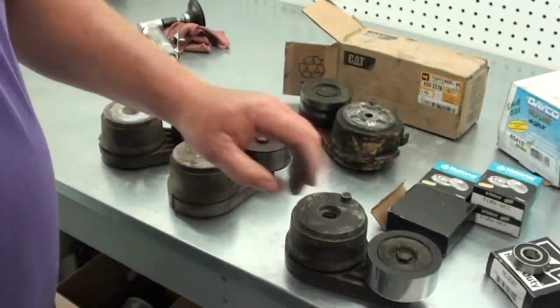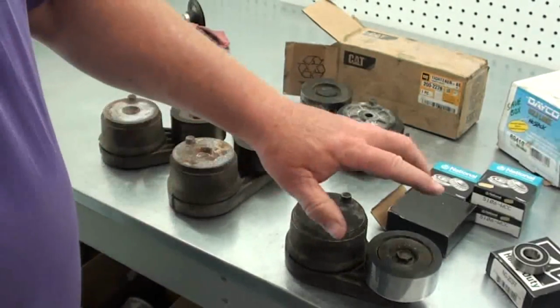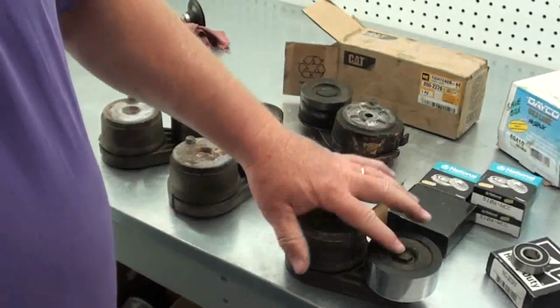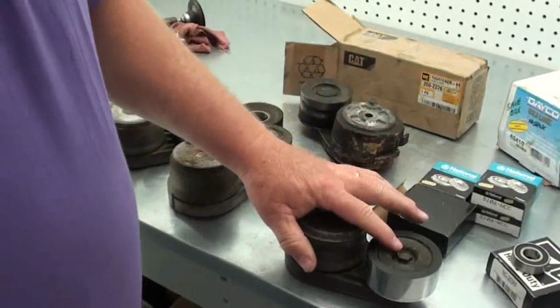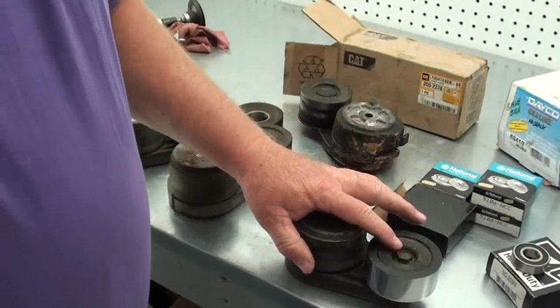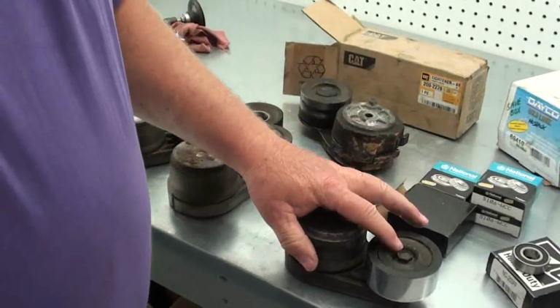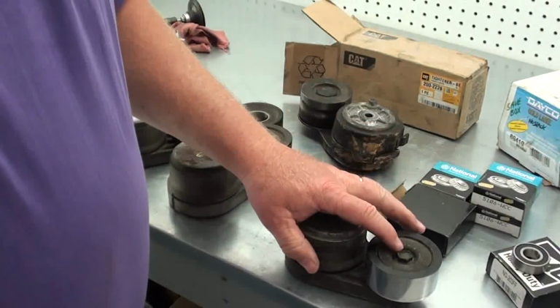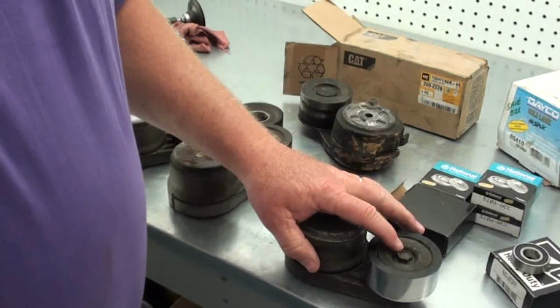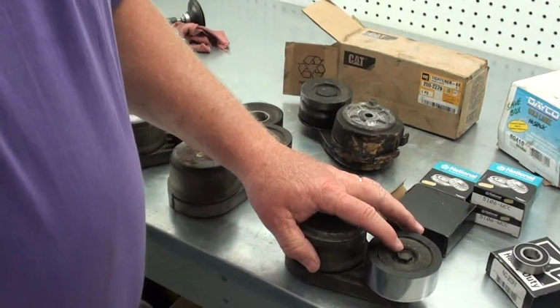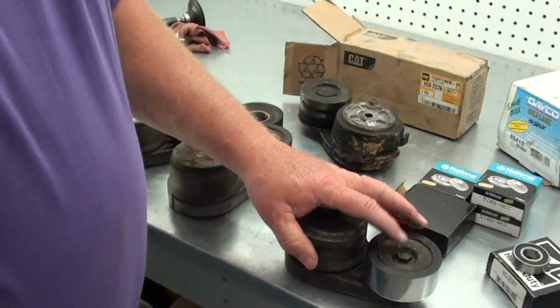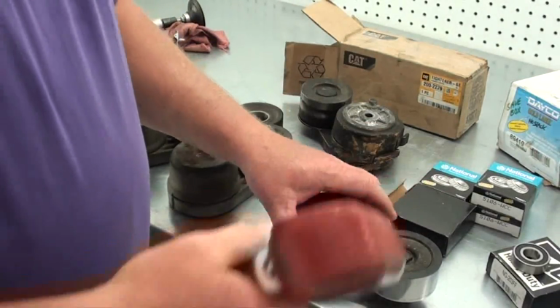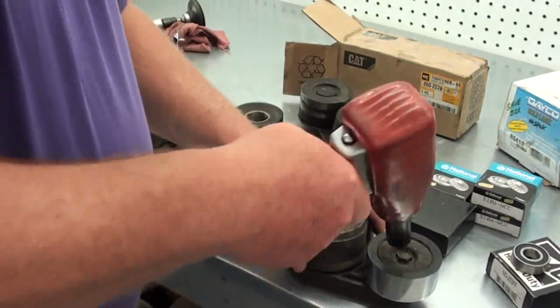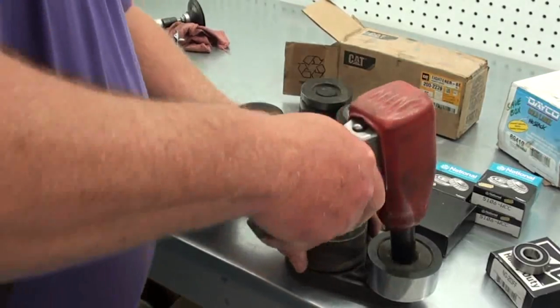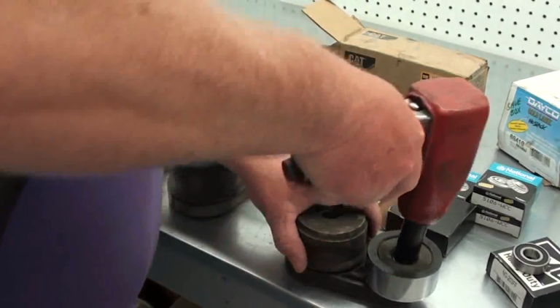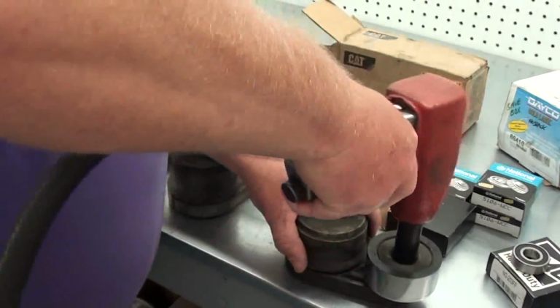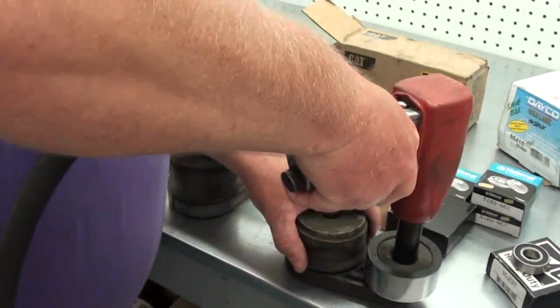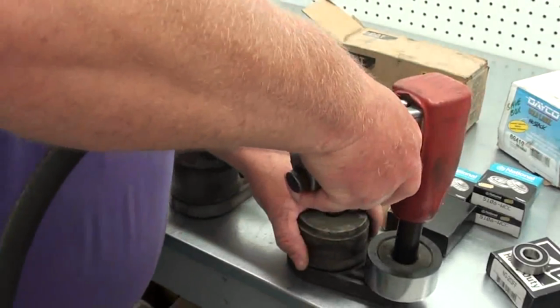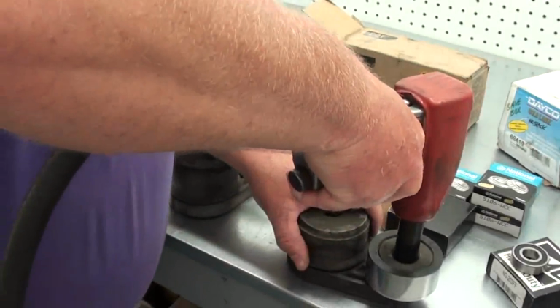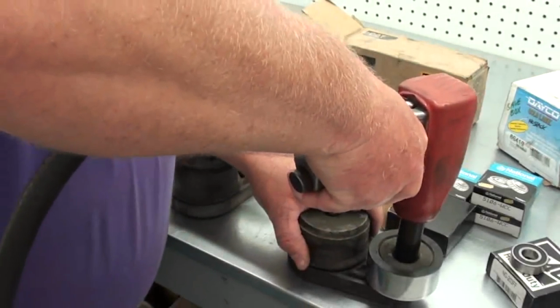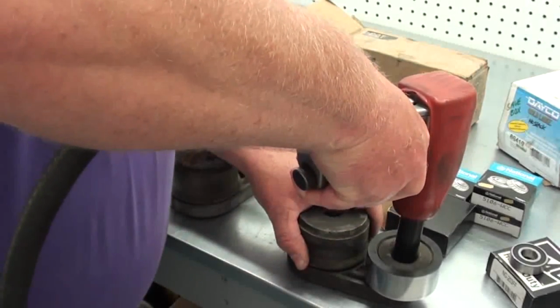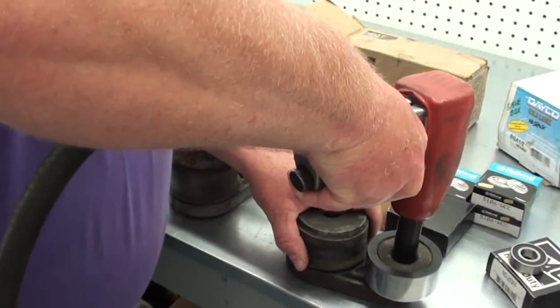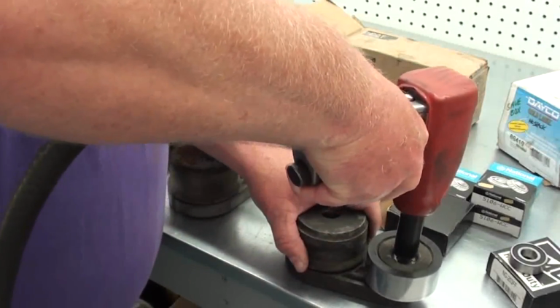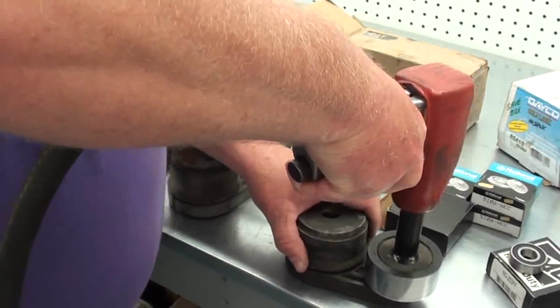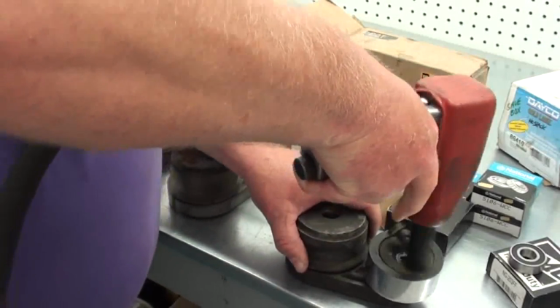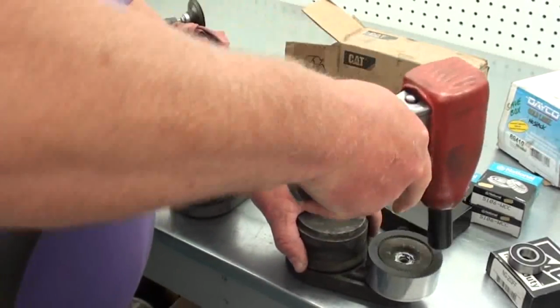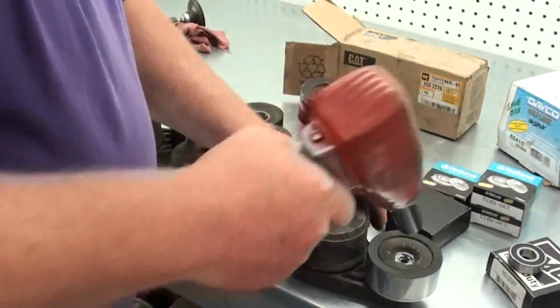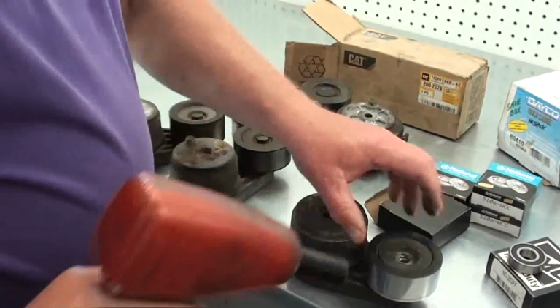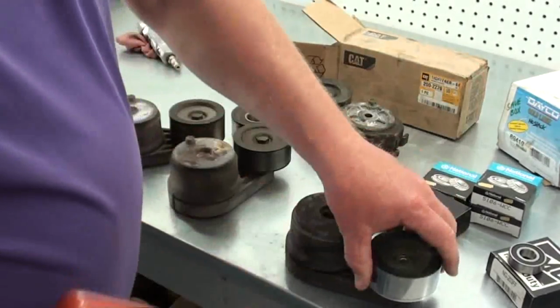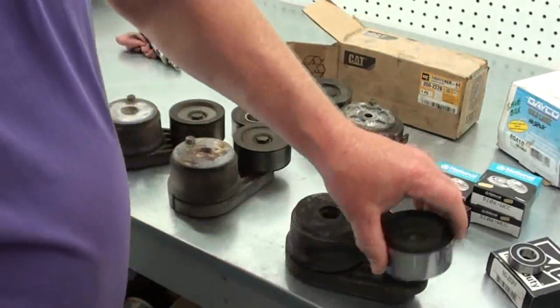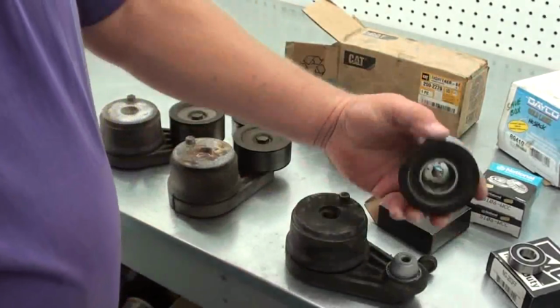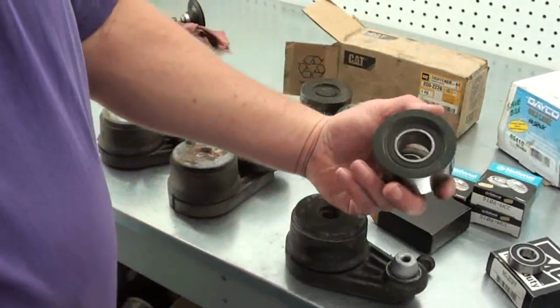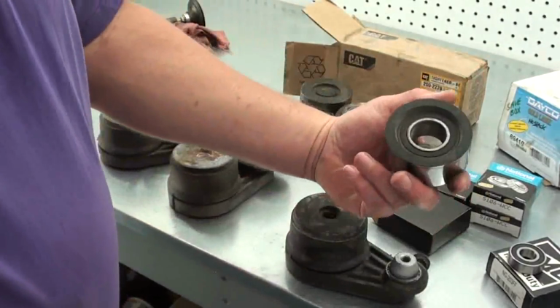One thing you've got to remember on these too — this bolt is left-handed.